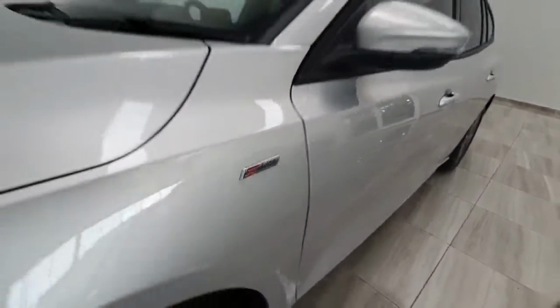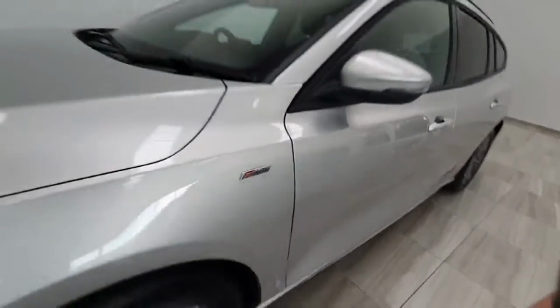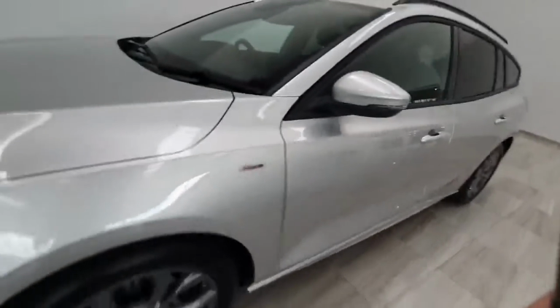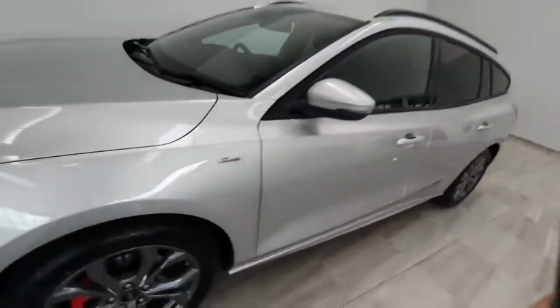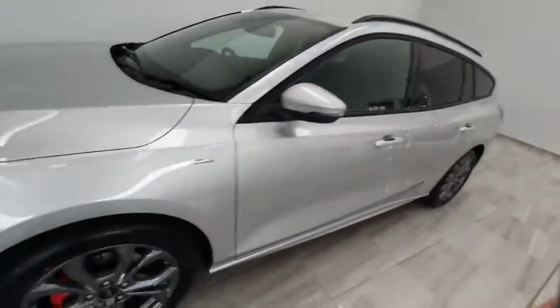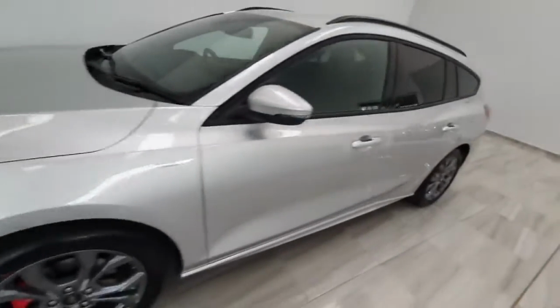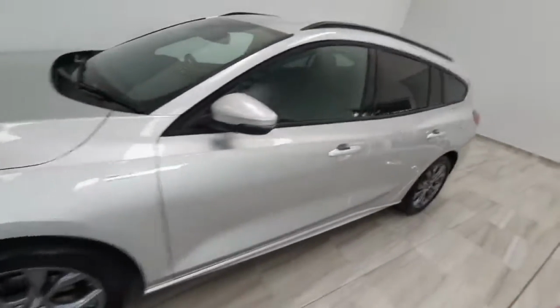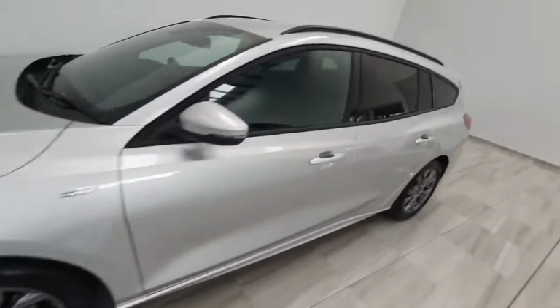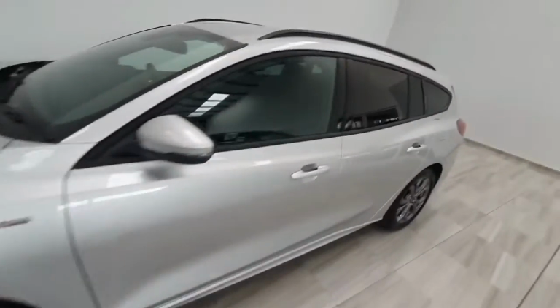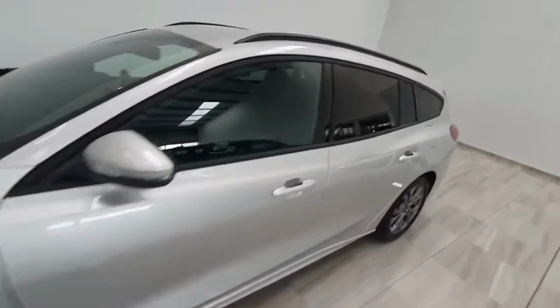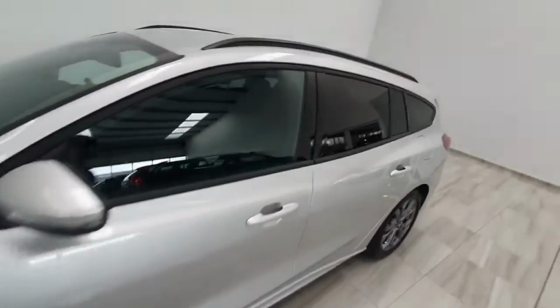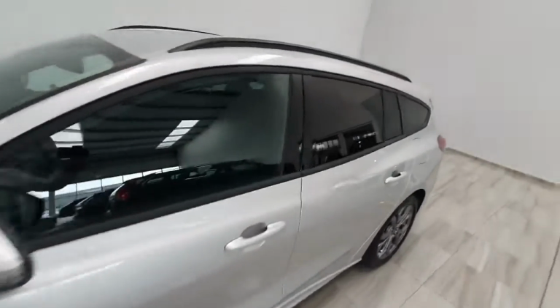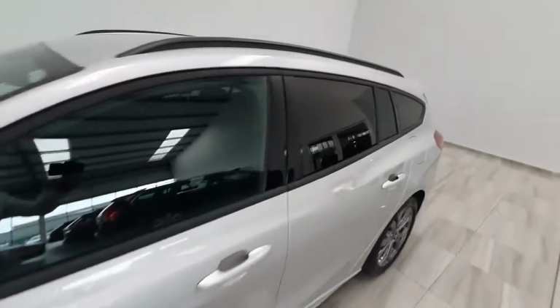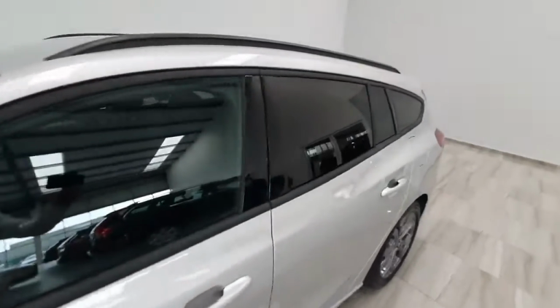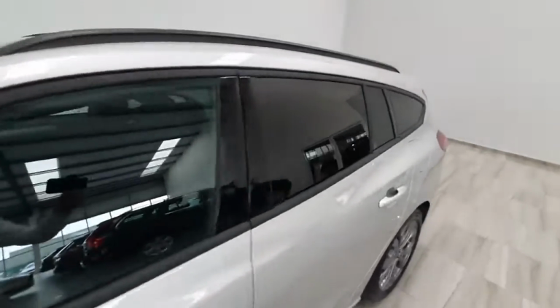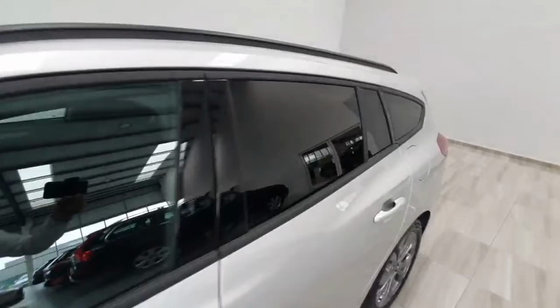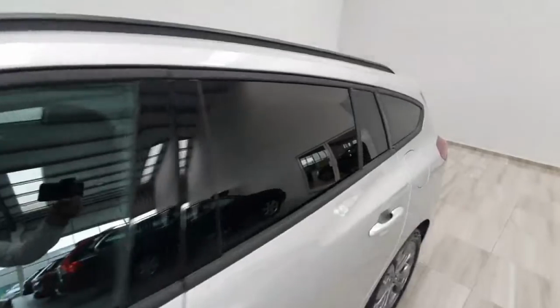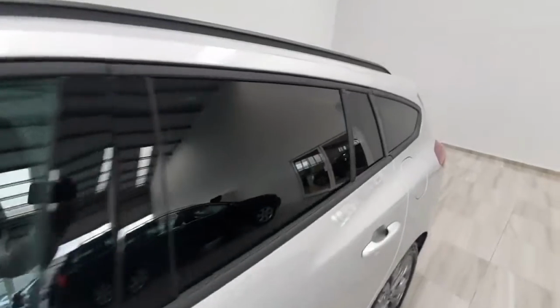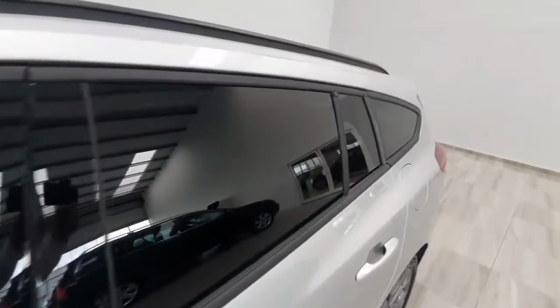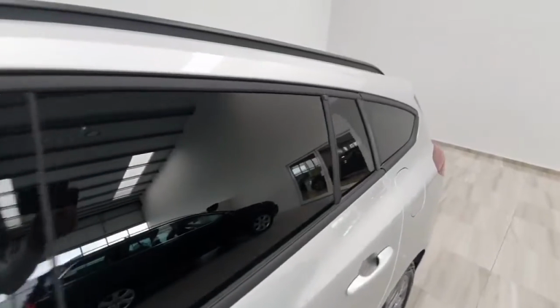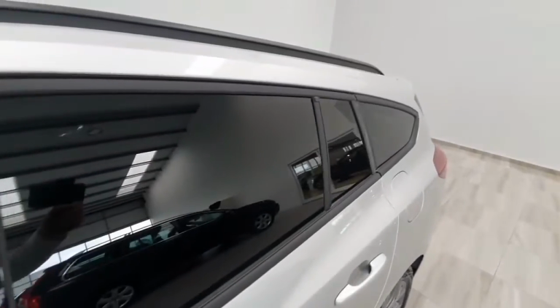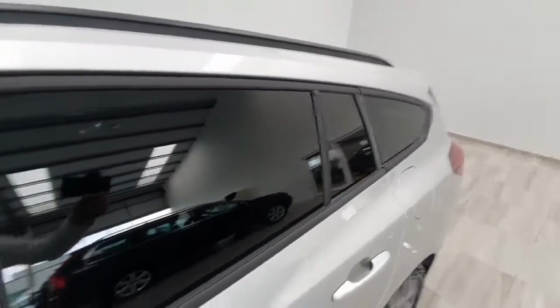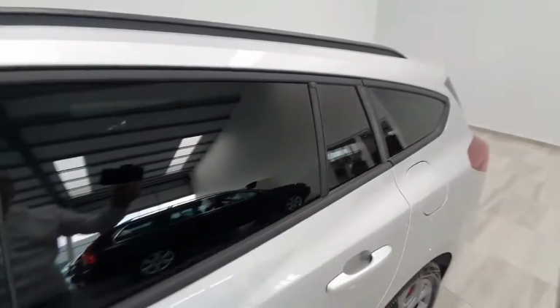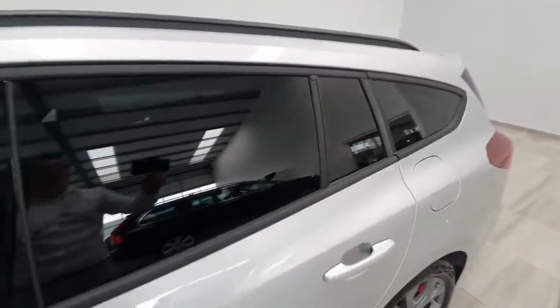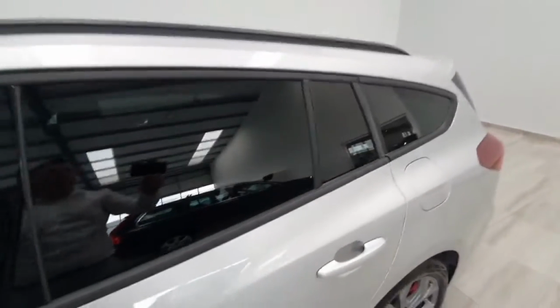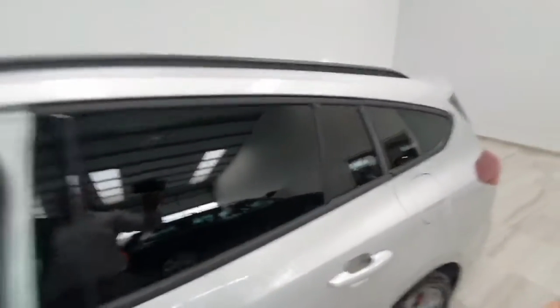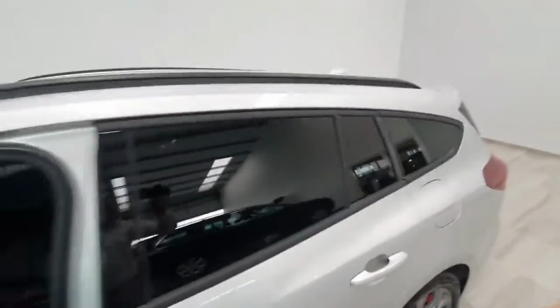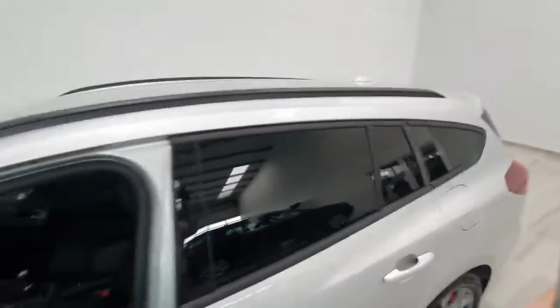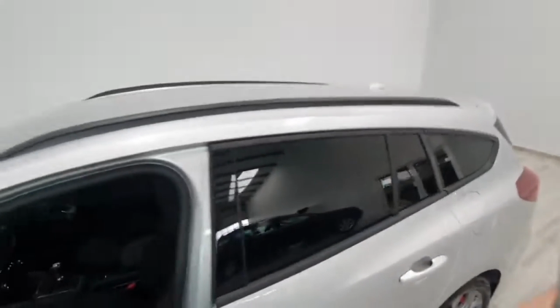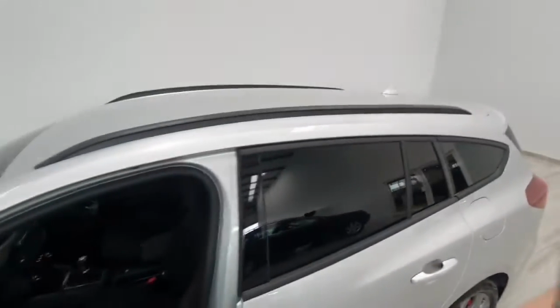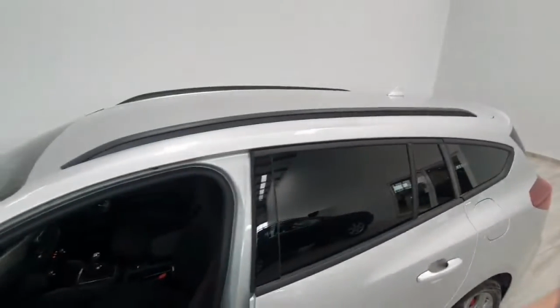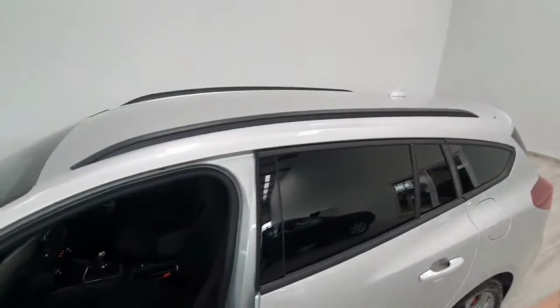You have got the styling on the outside, and you have got rear privacy glass fitted with roof rails.